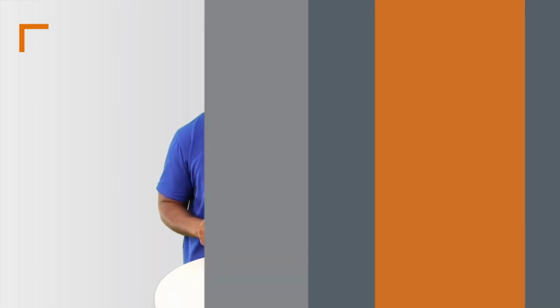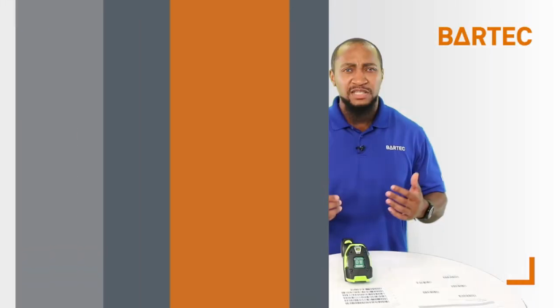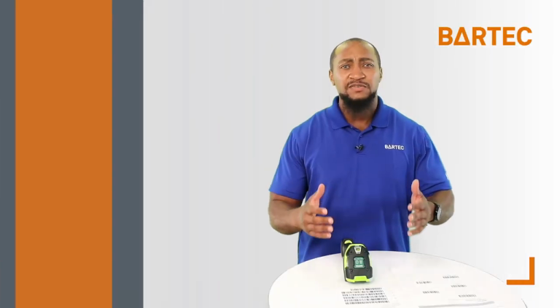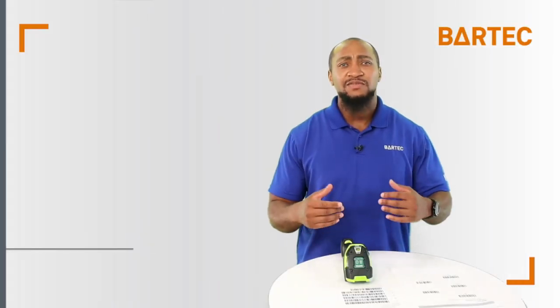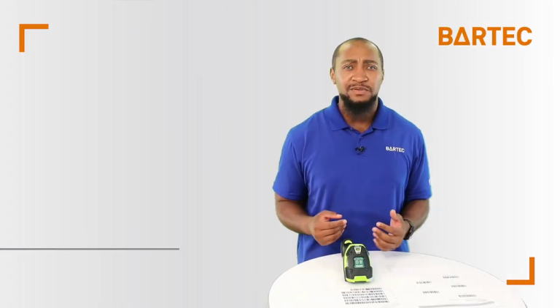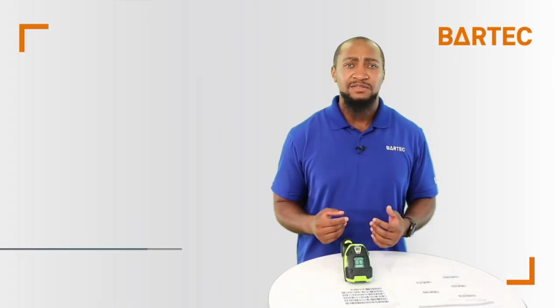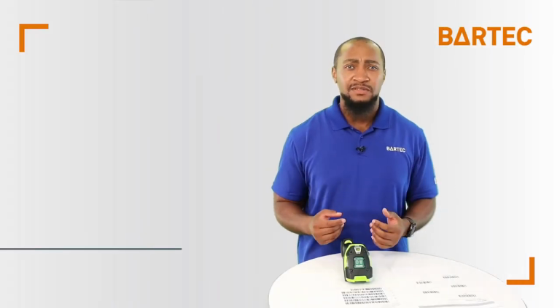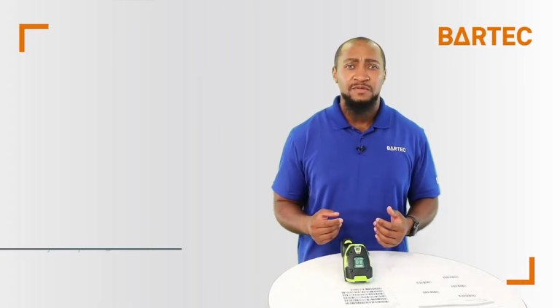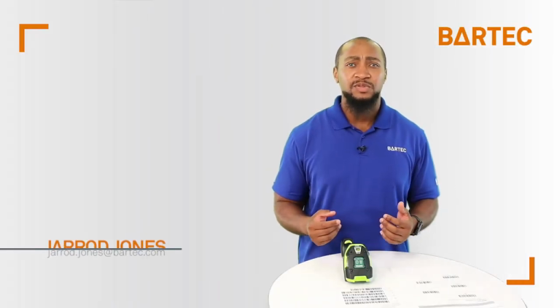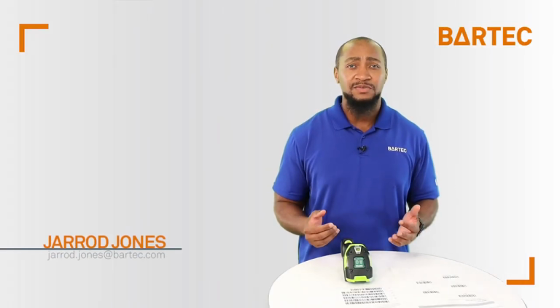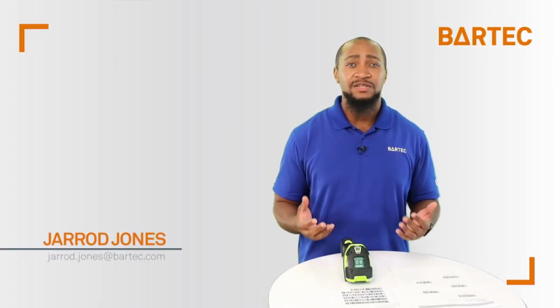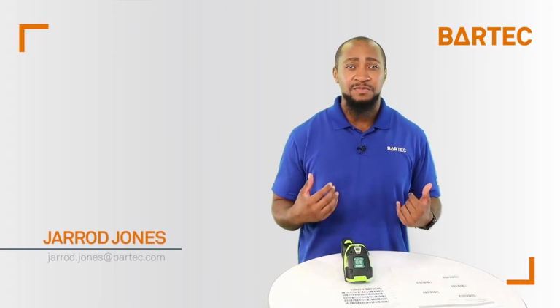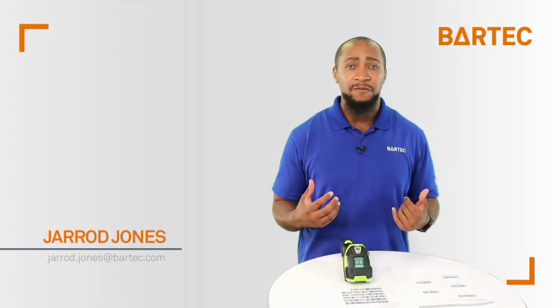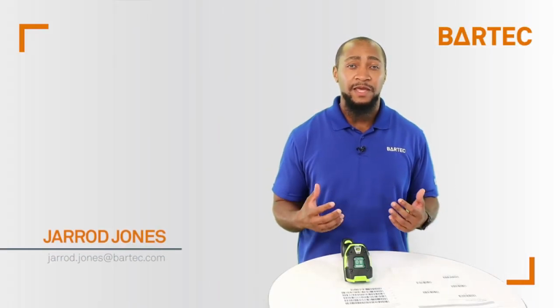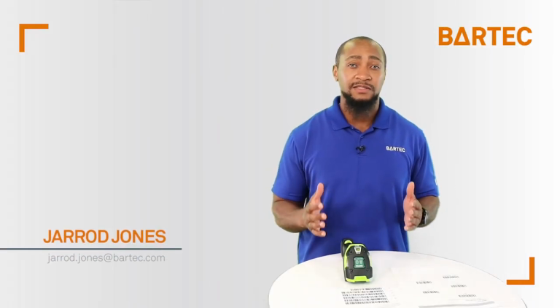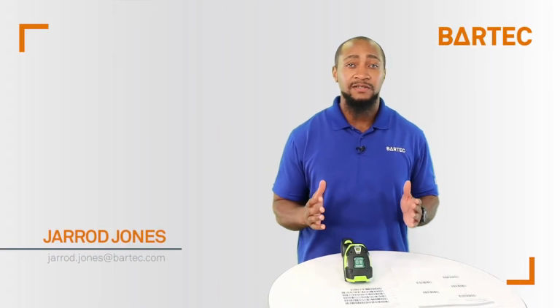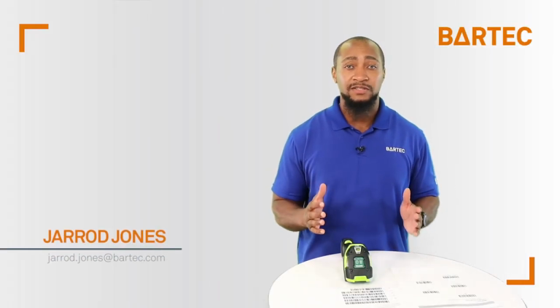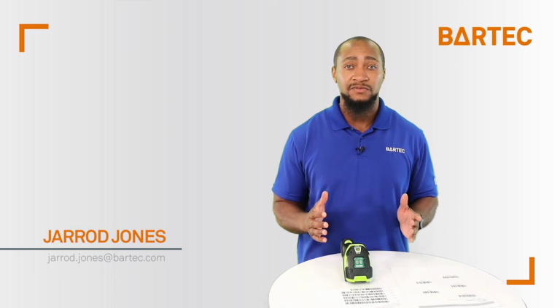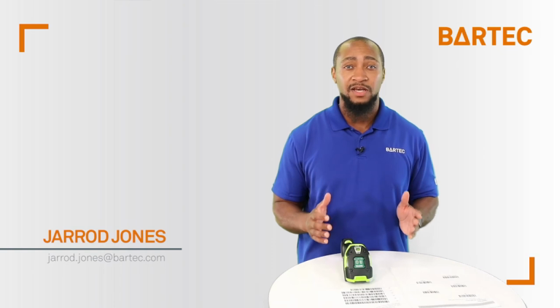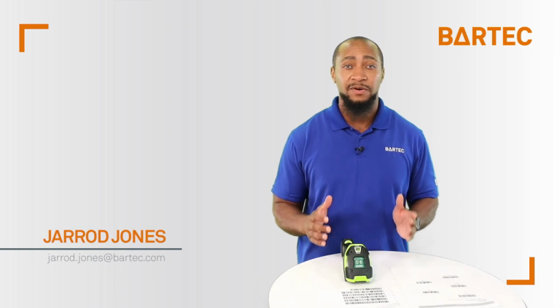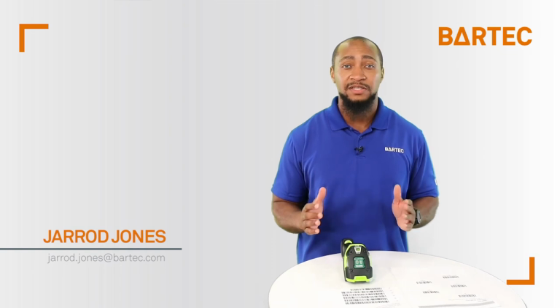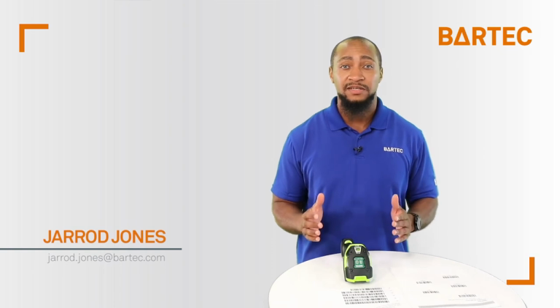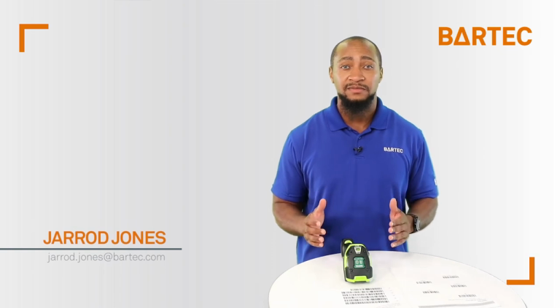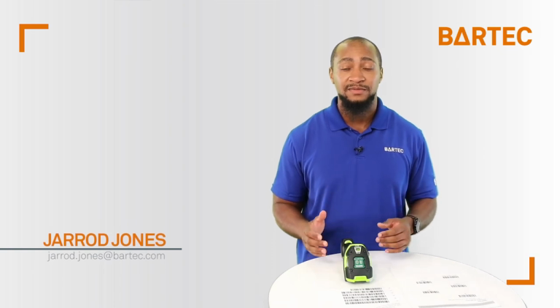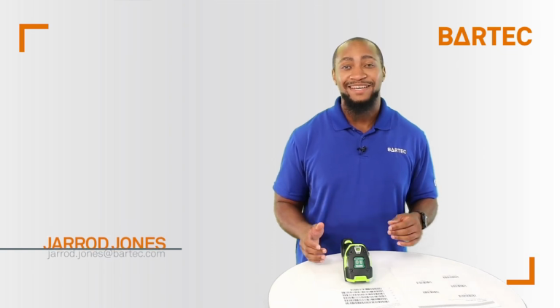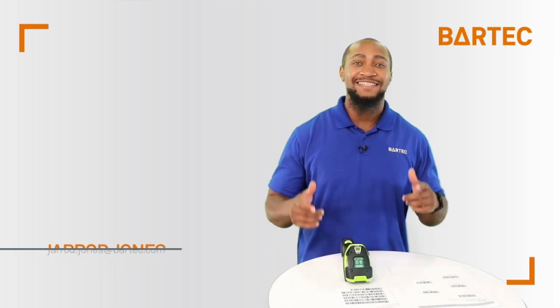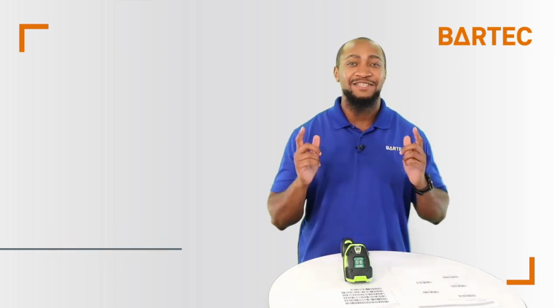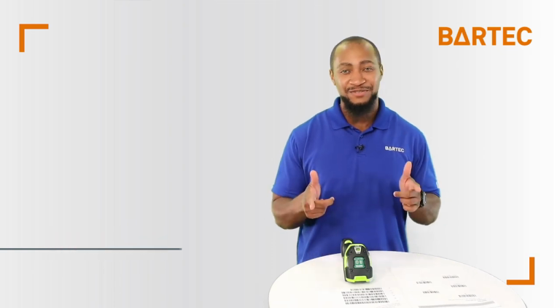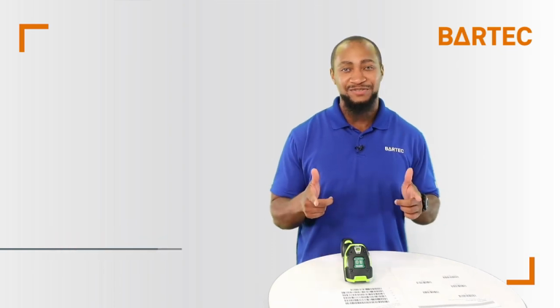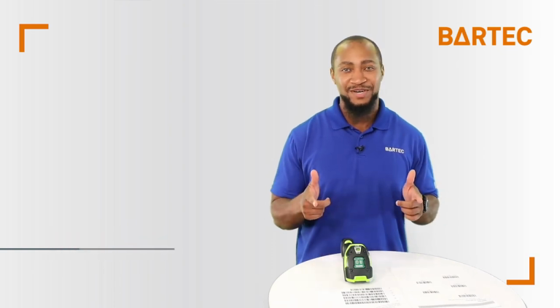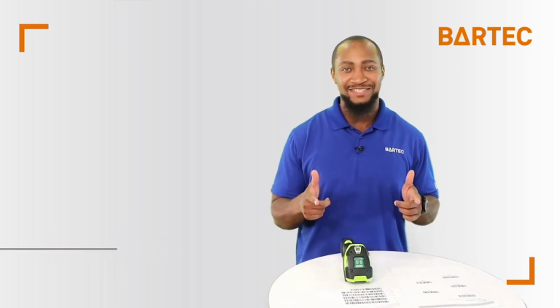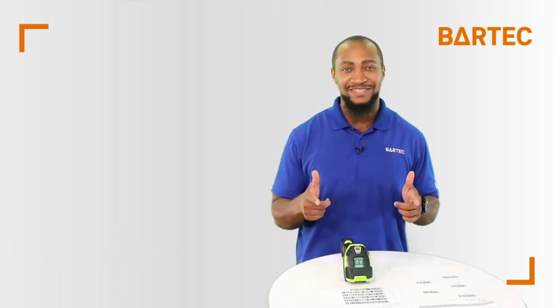If you have any questions please reach out to me at jared.jones@barchet.com and I'd like to thank you for watching this video.